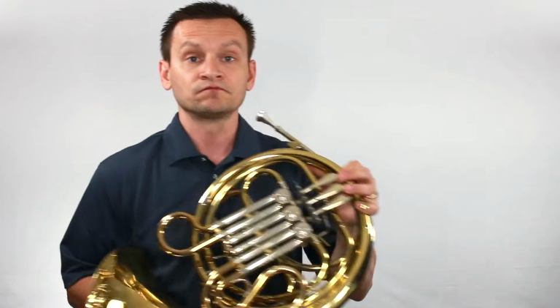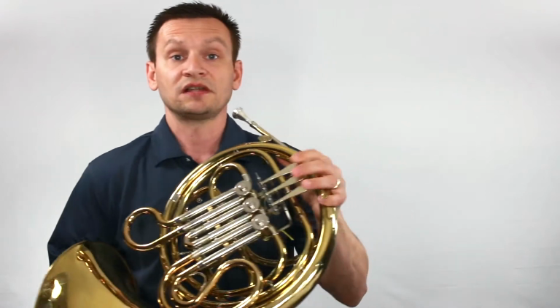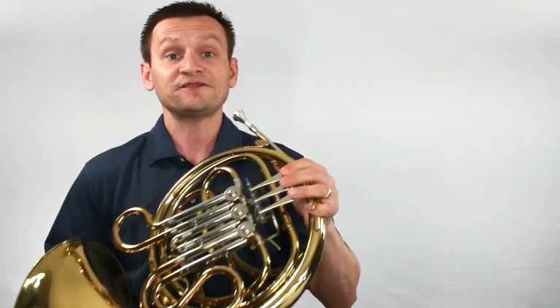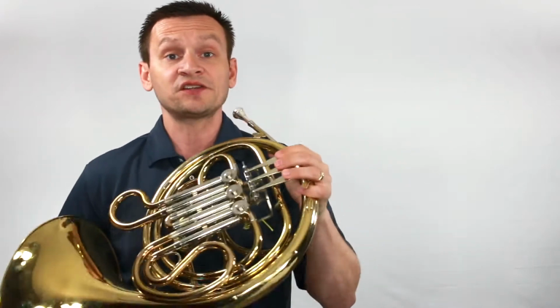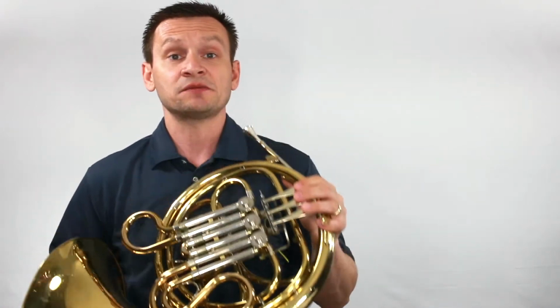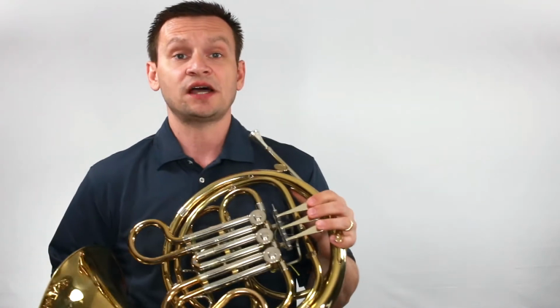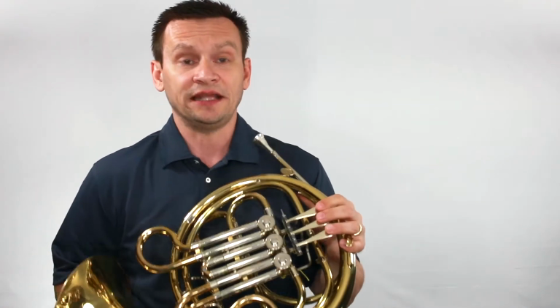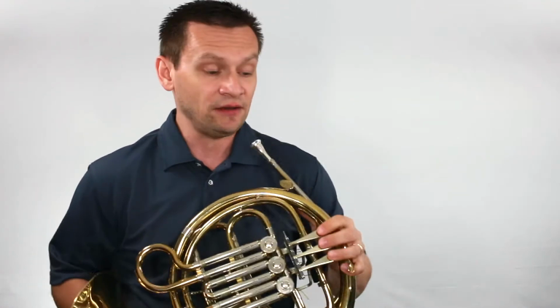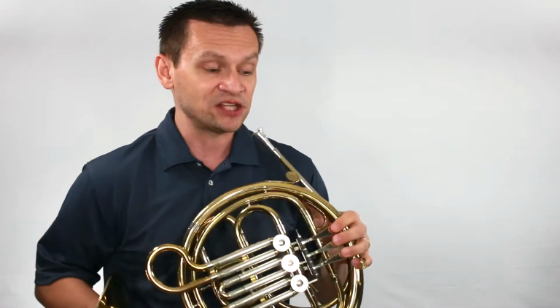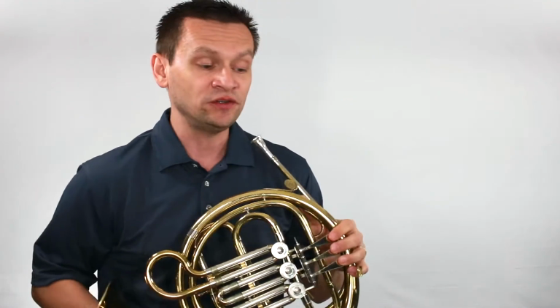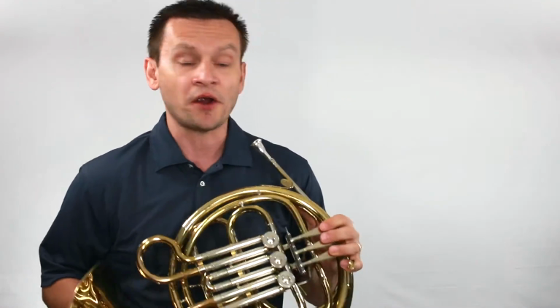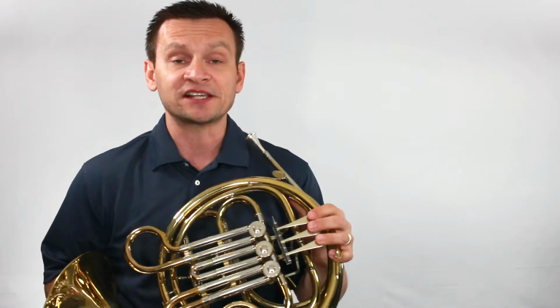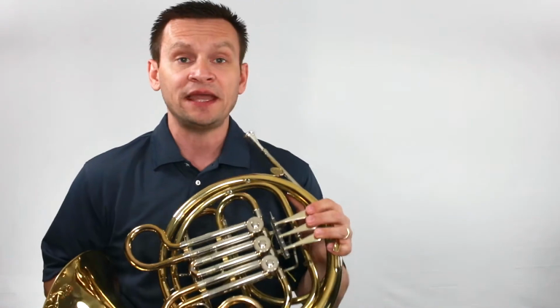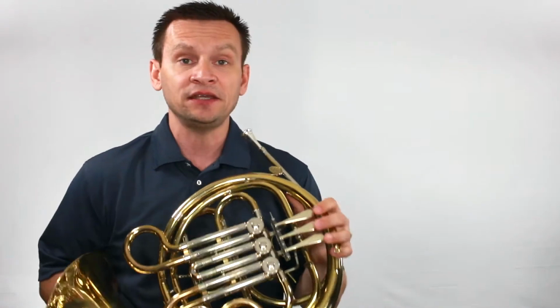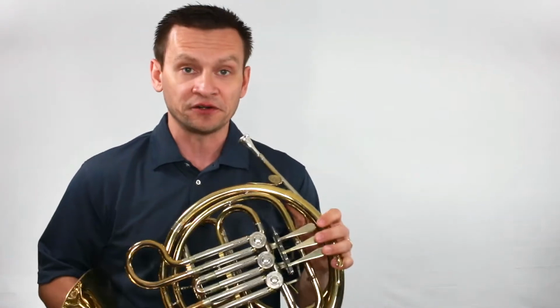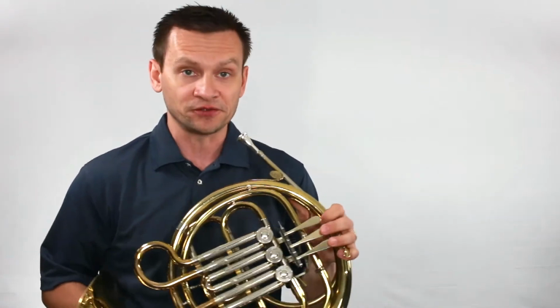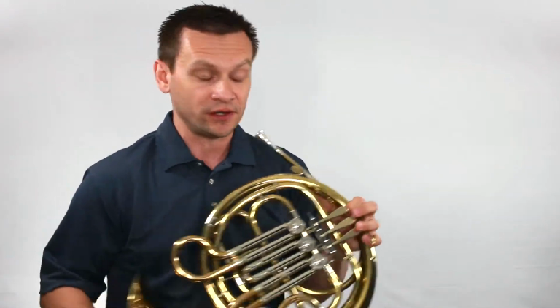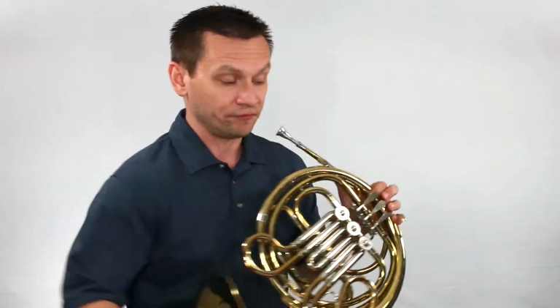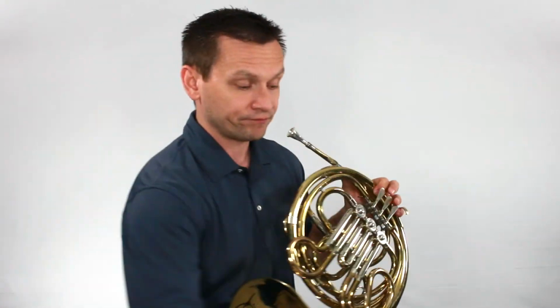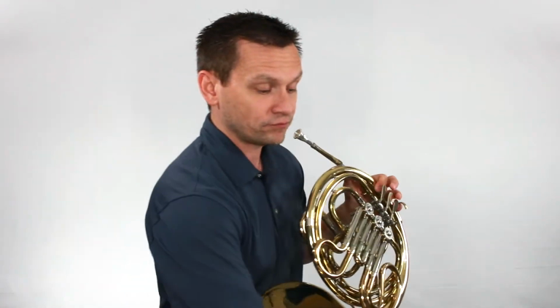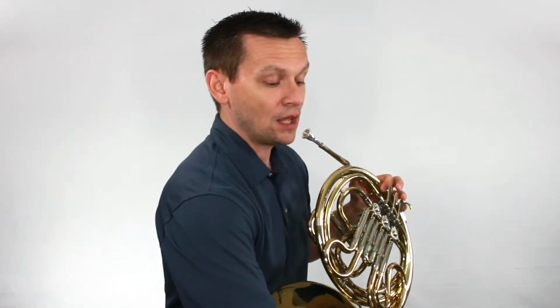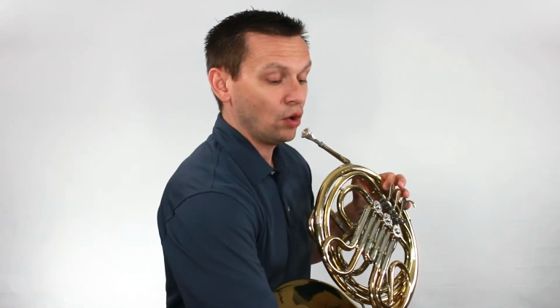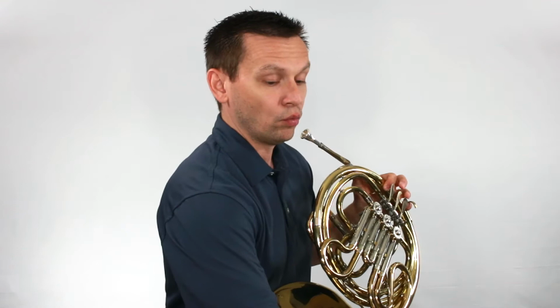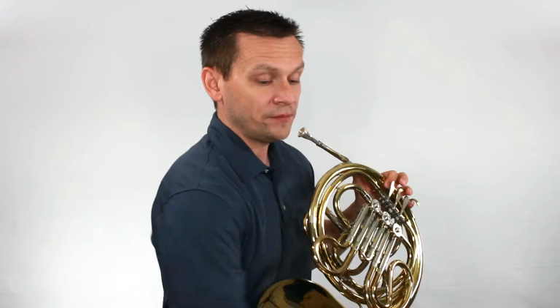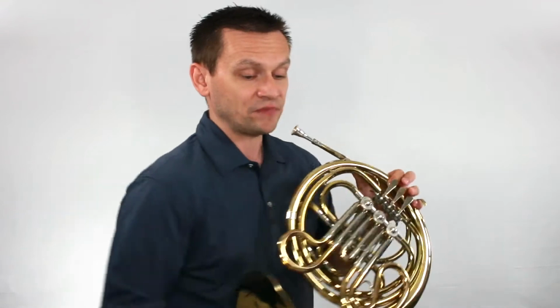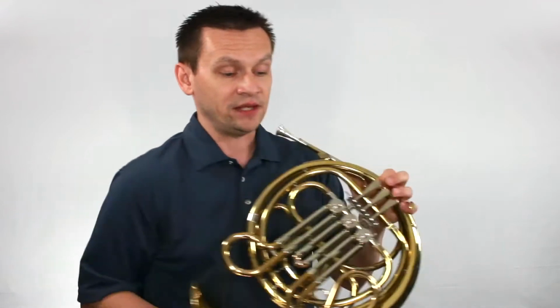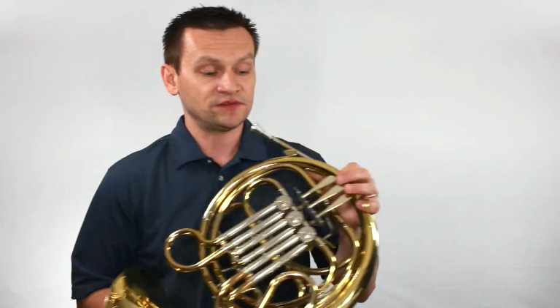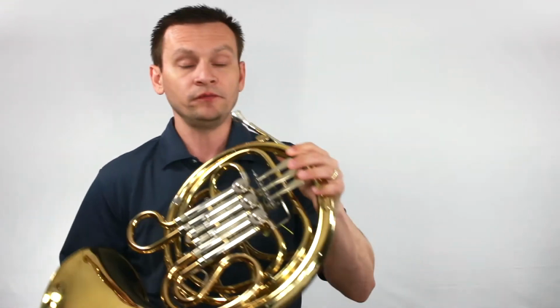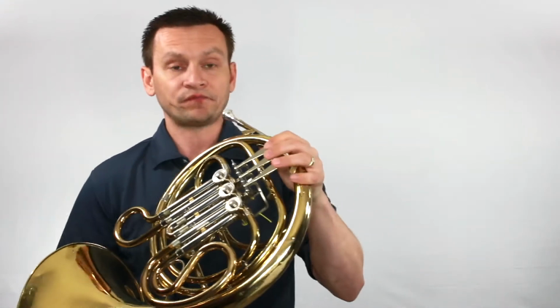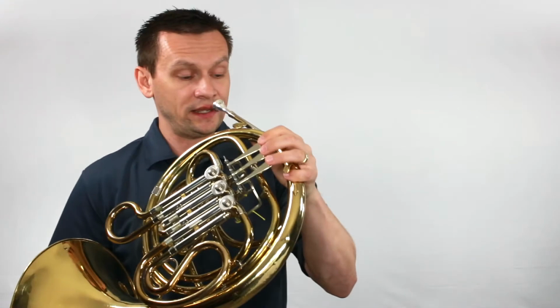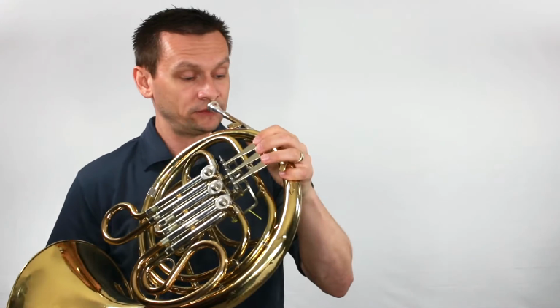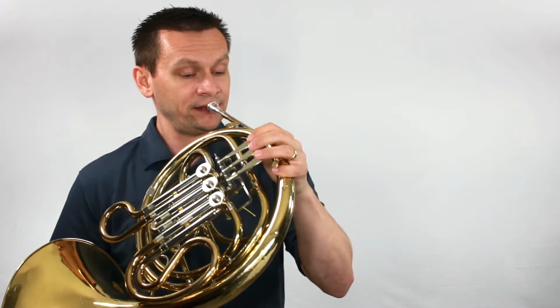Let's focus on some tonguing now as we do our expanding intervals drill. One, and two, and ready, and go.